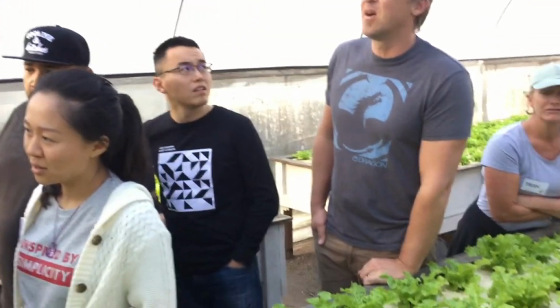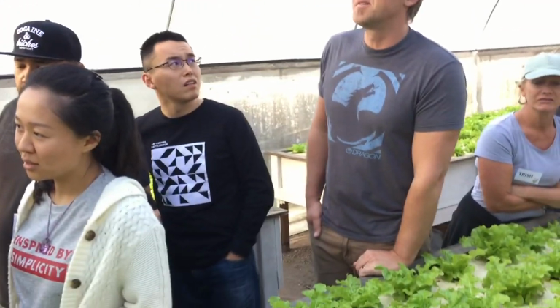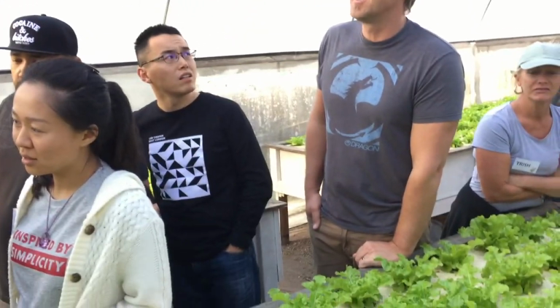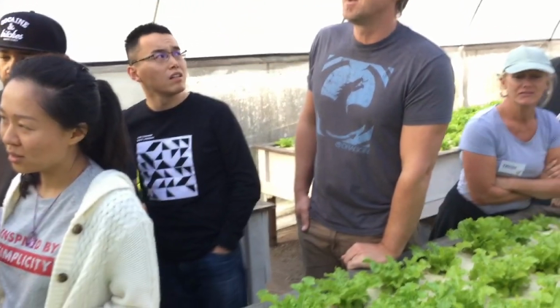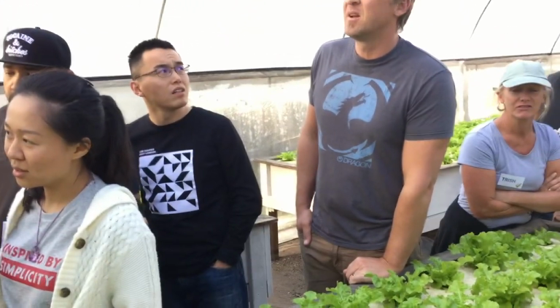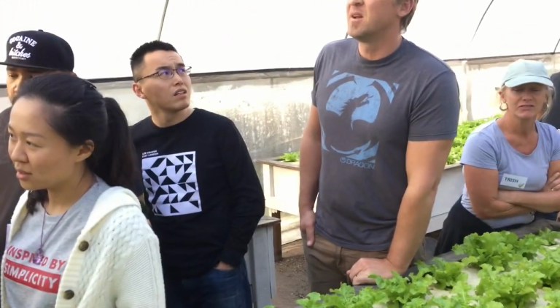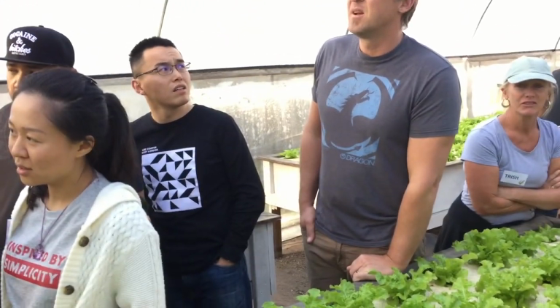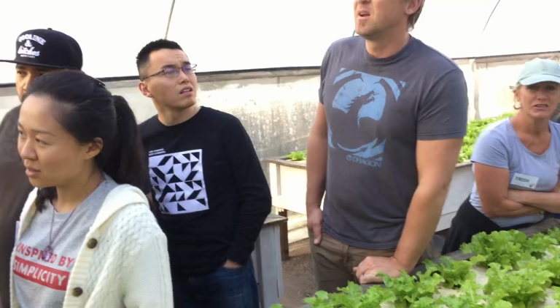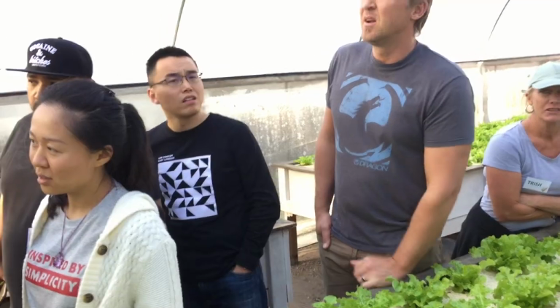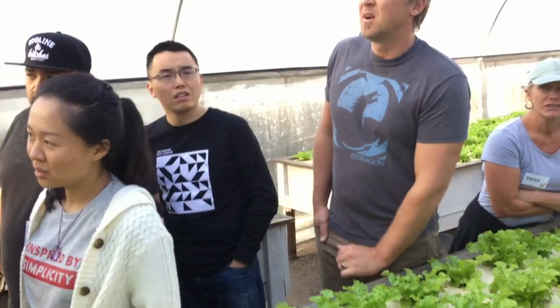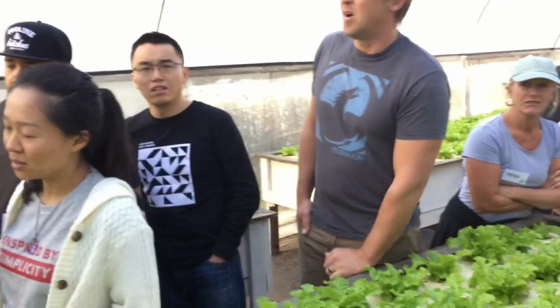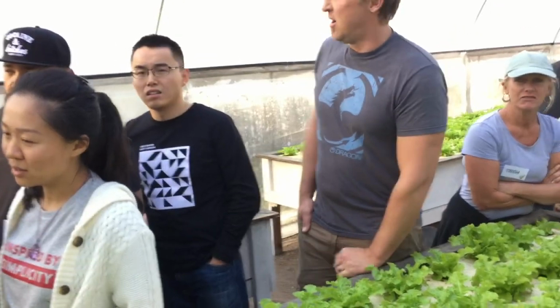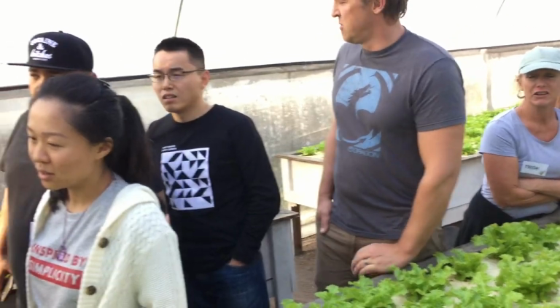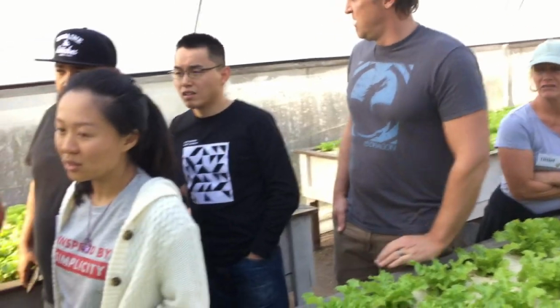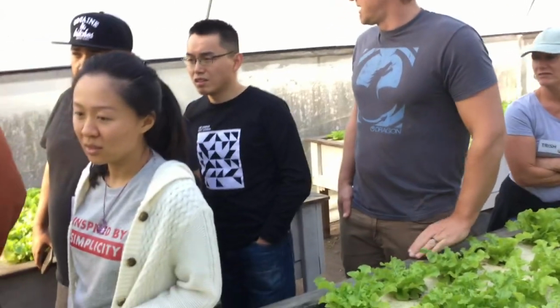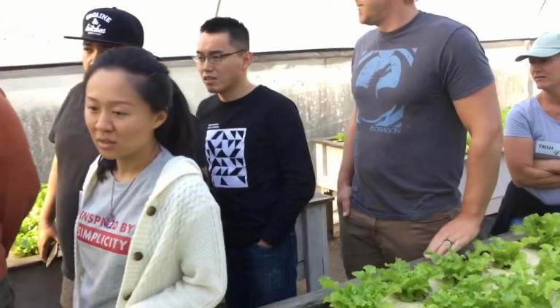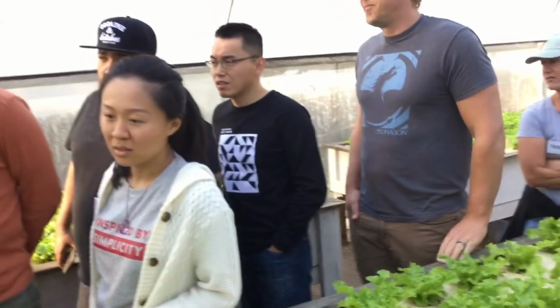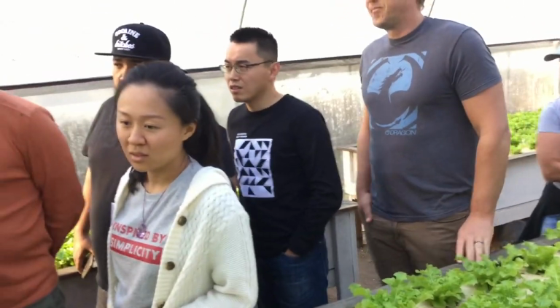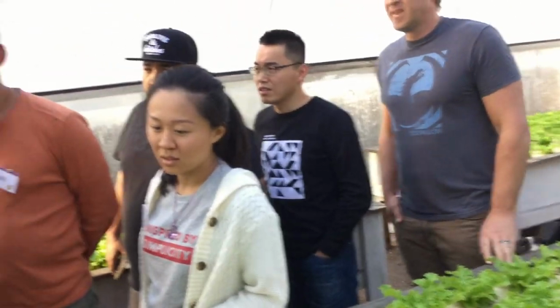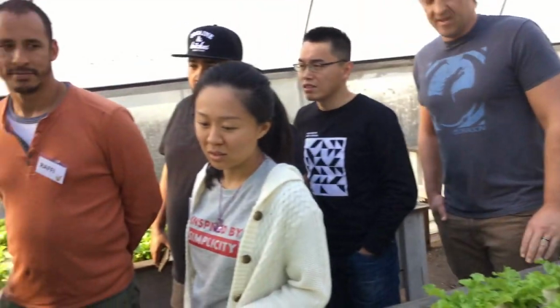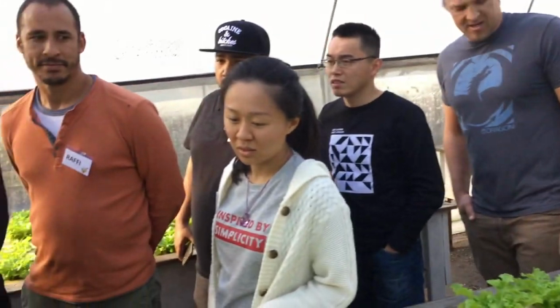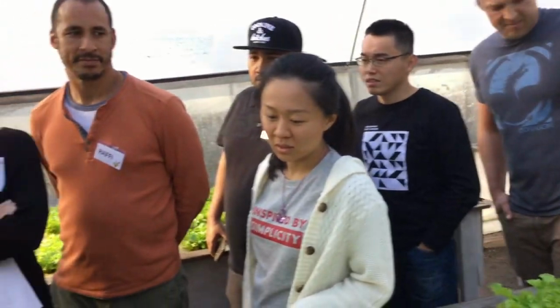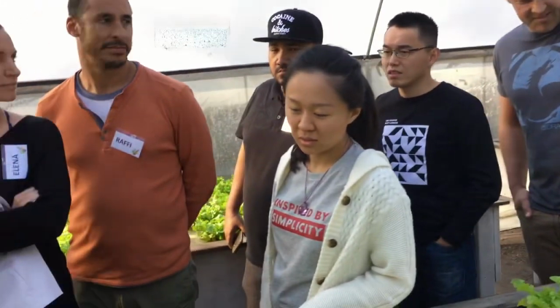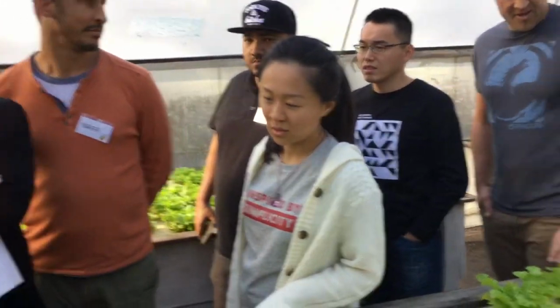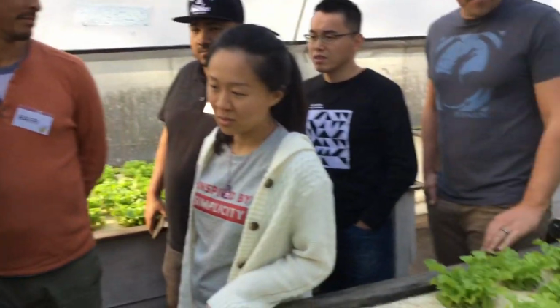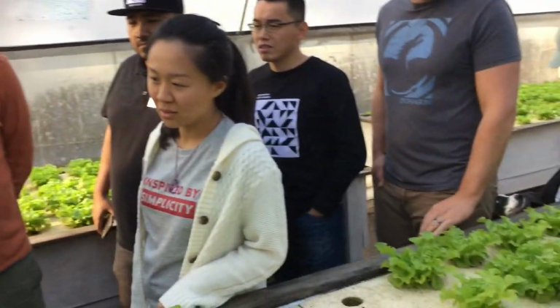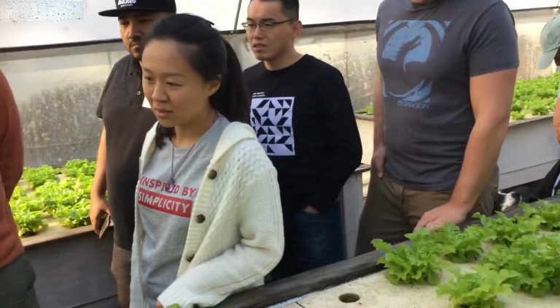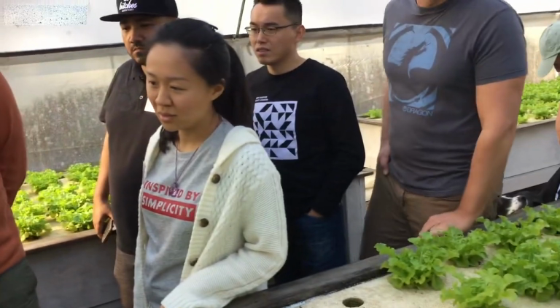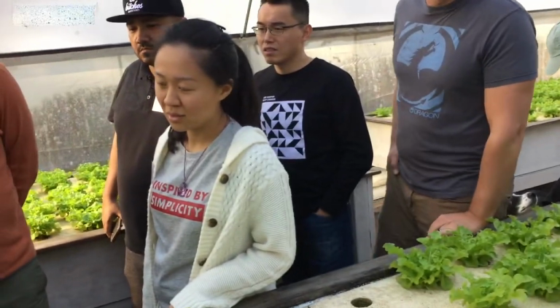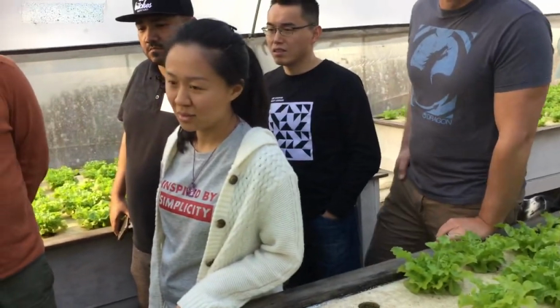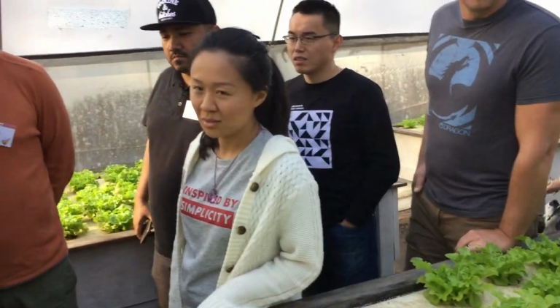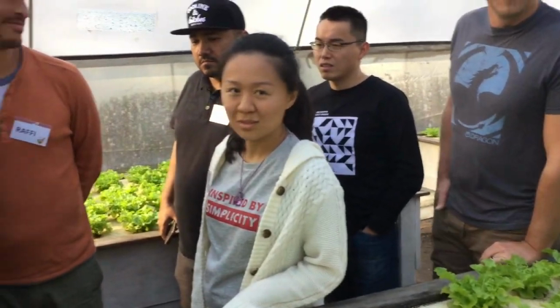We'll do some seeding. We're going to actually do a seeding exercise. I'm excited. And you'll get a sample.